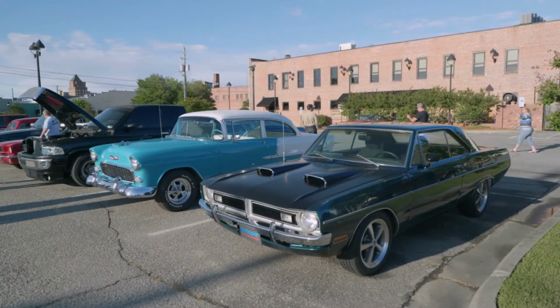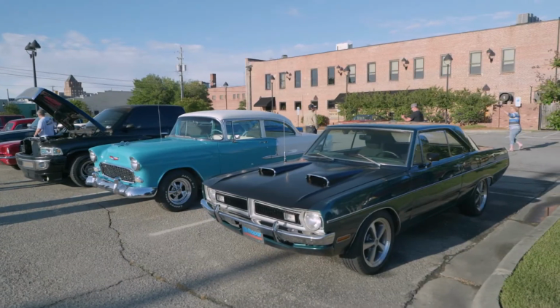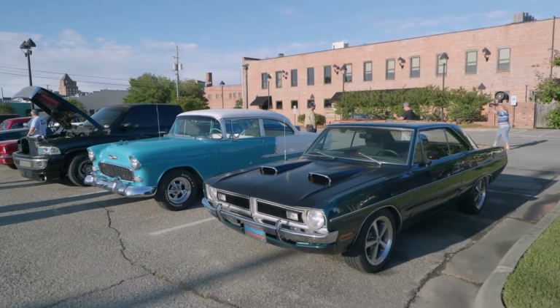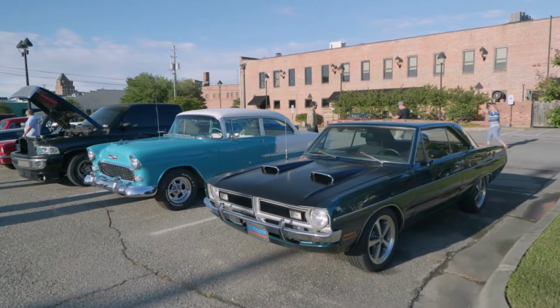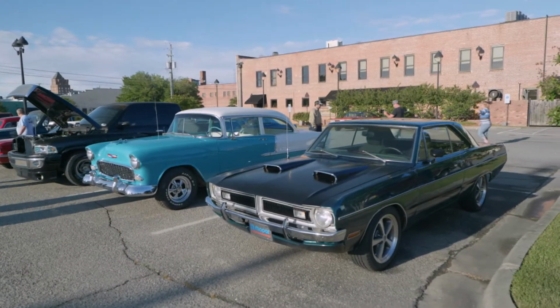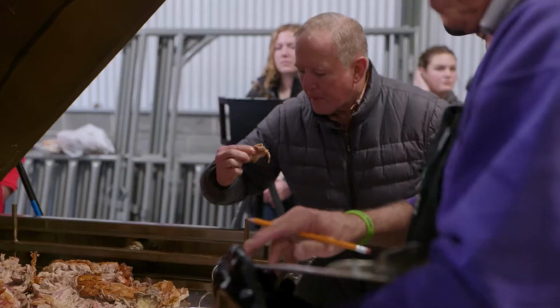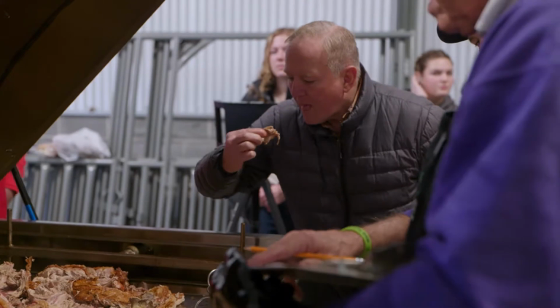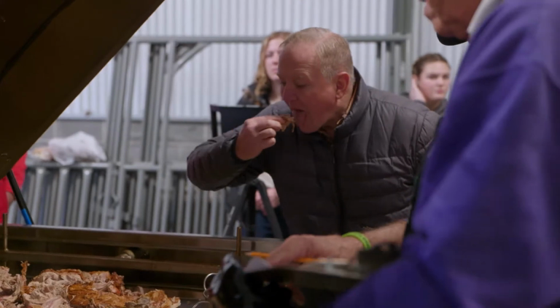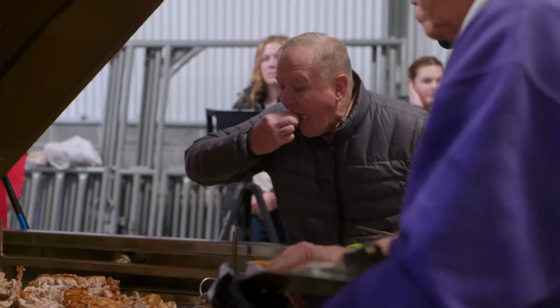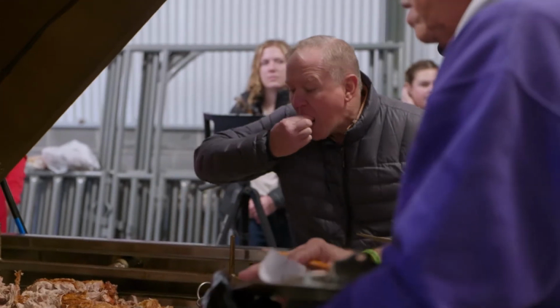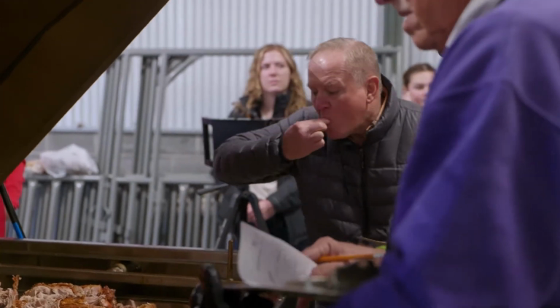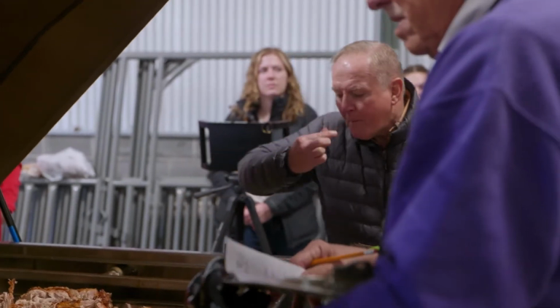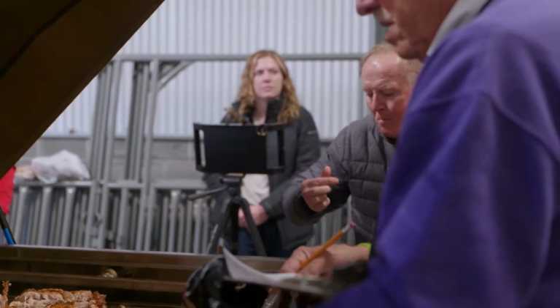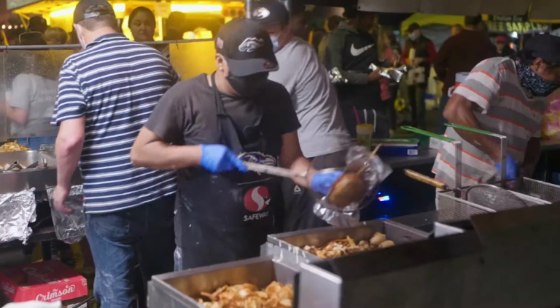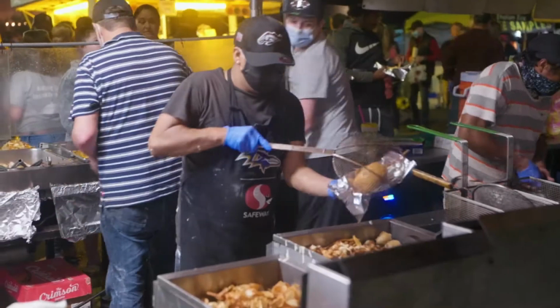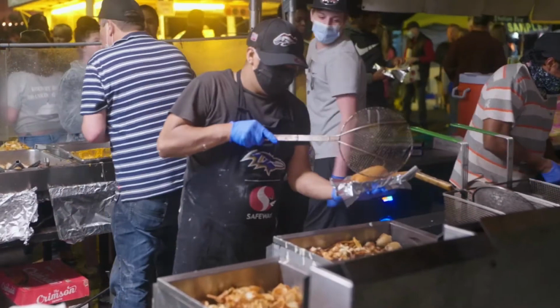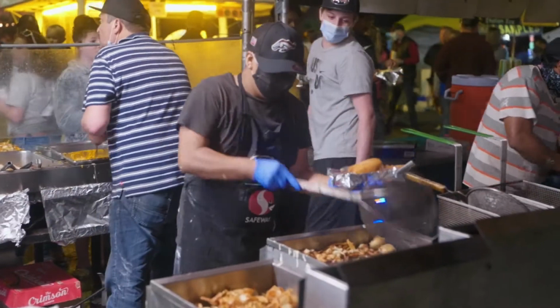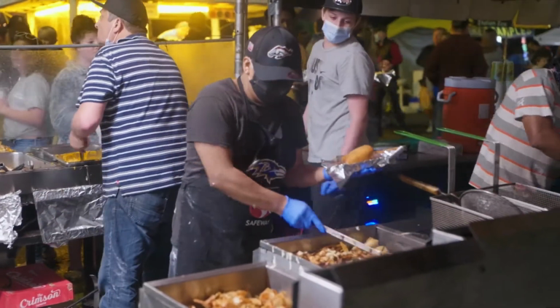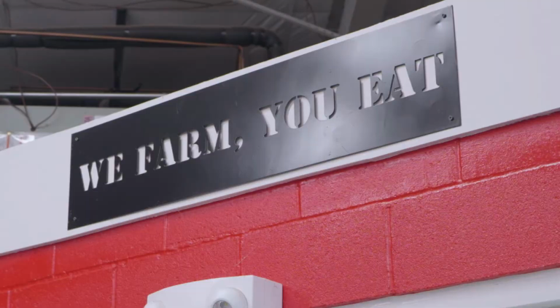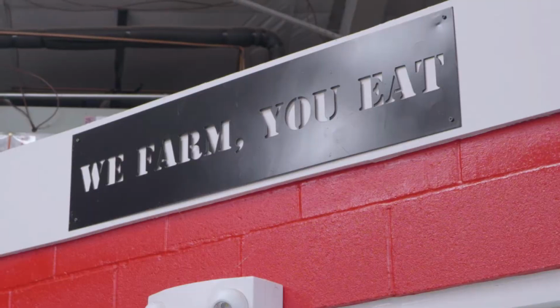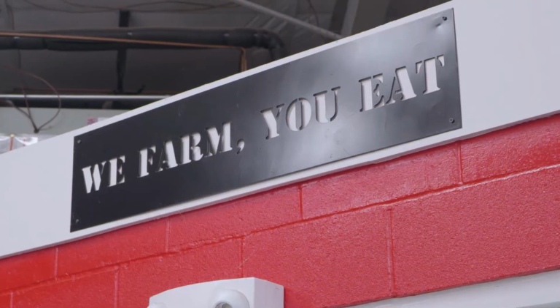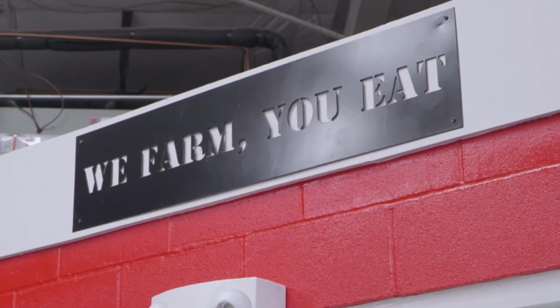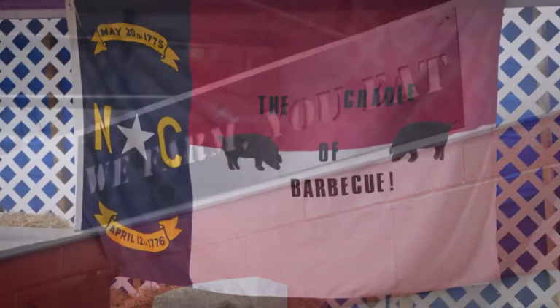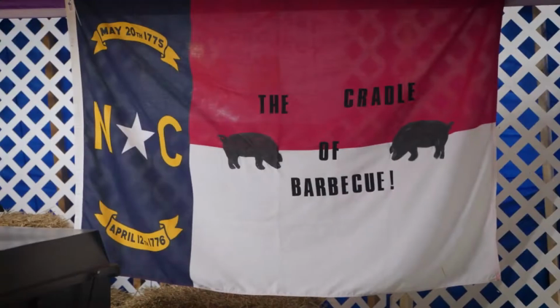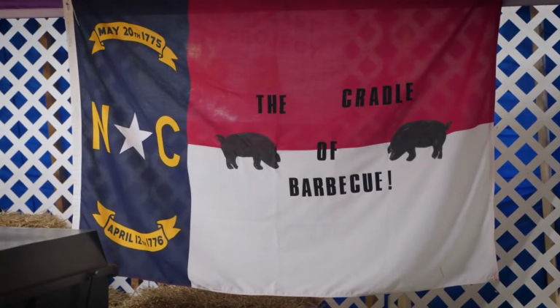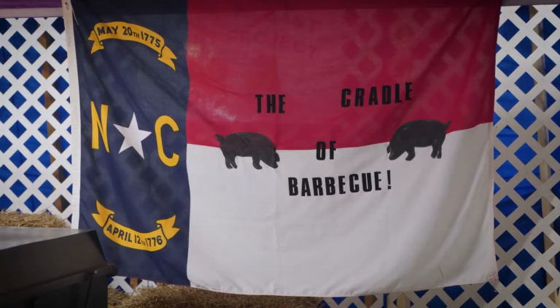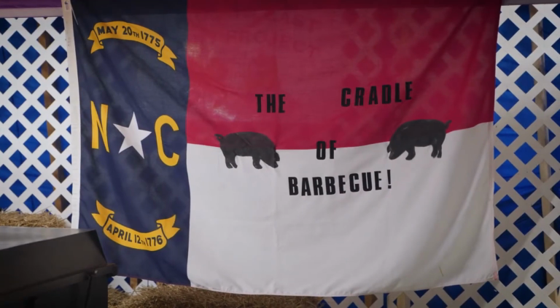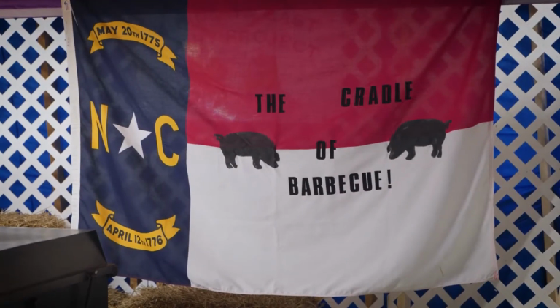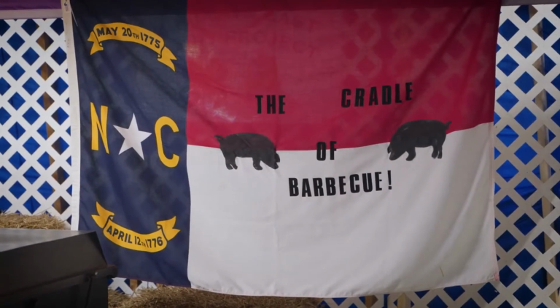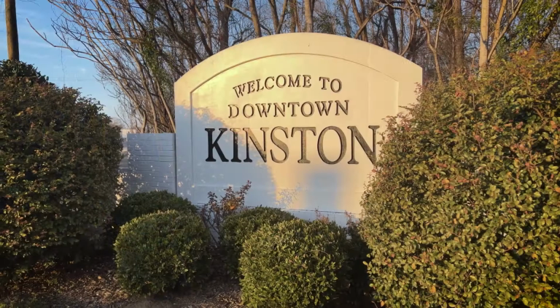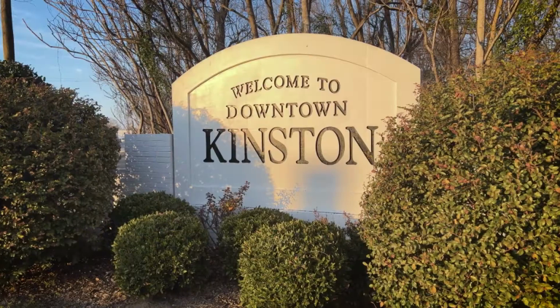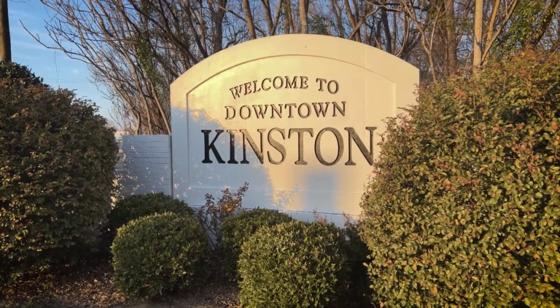Sound like something you can sink your teeth into? Grab some extra napkins and head this way. We'll see you in Kinston.